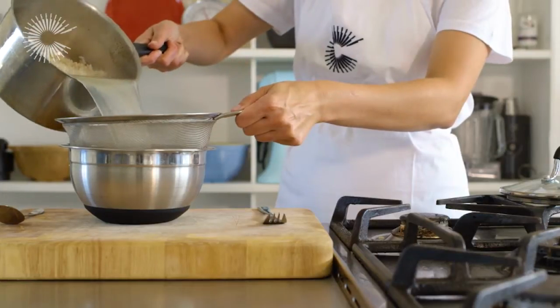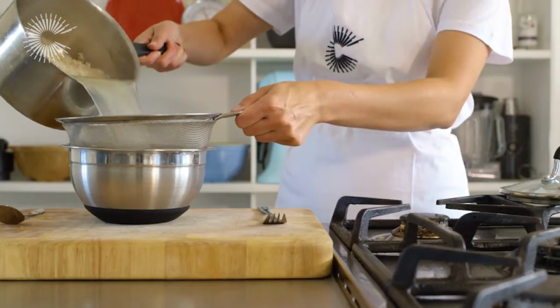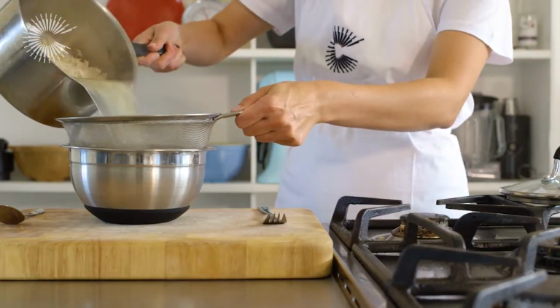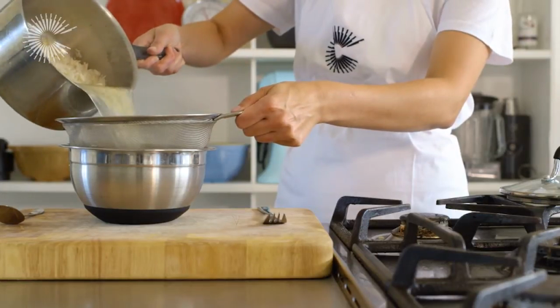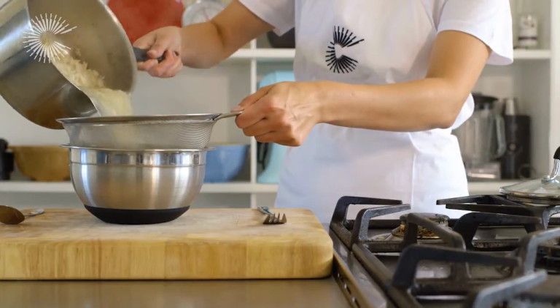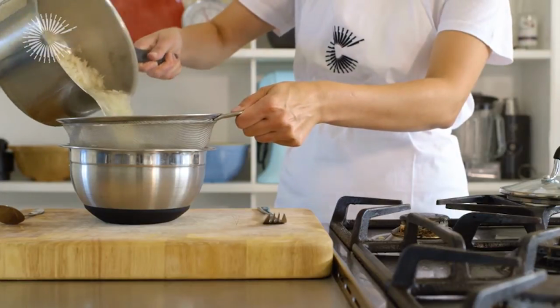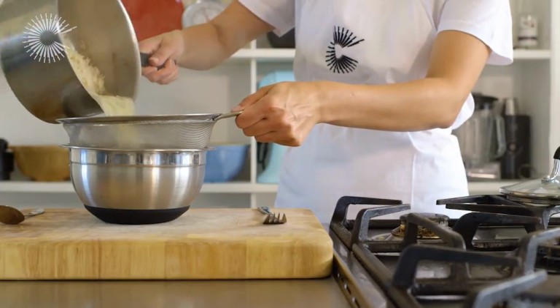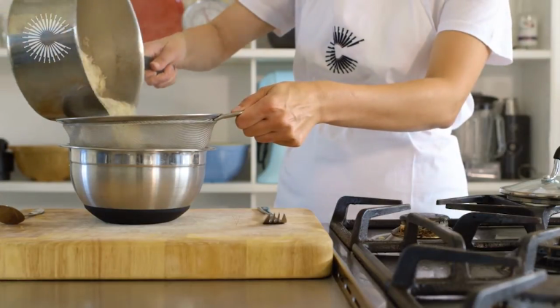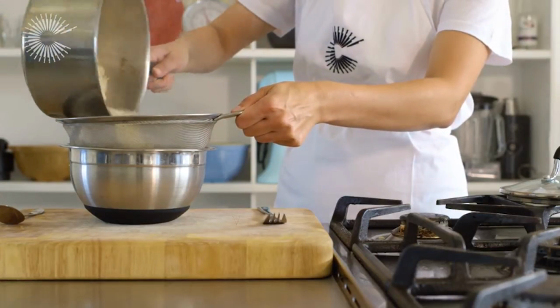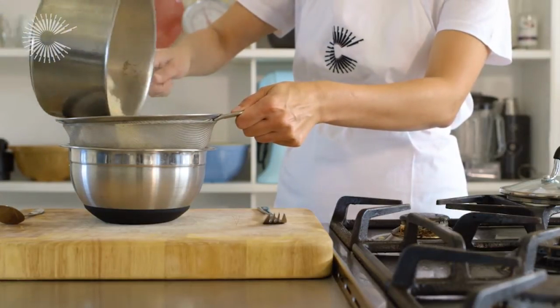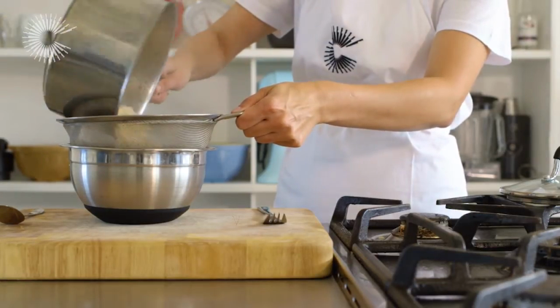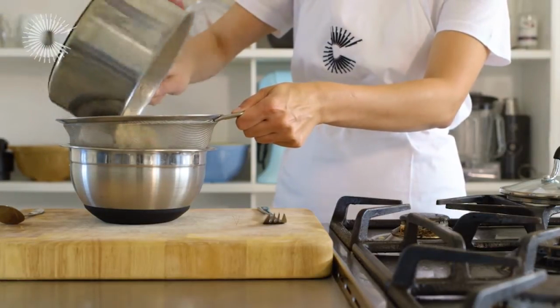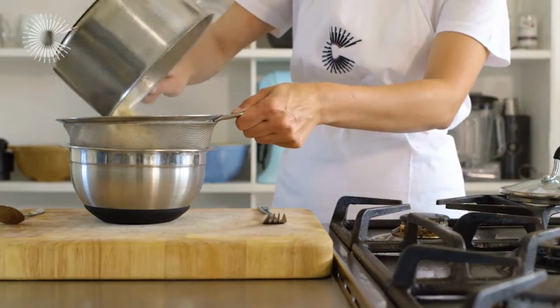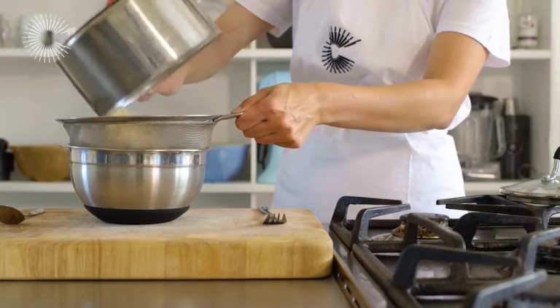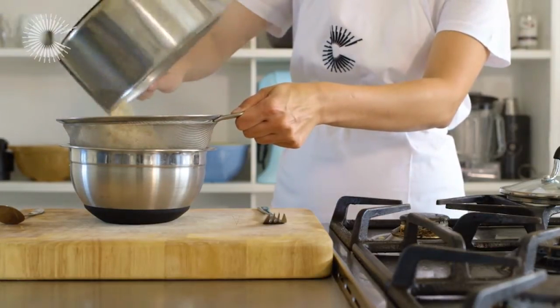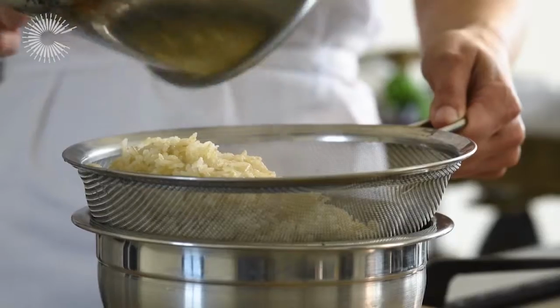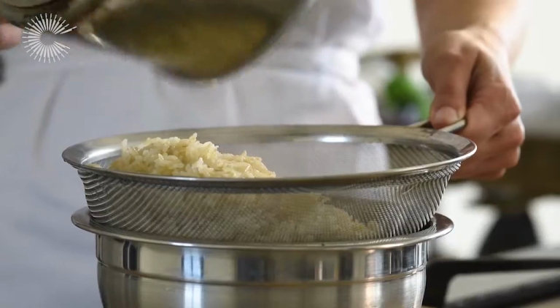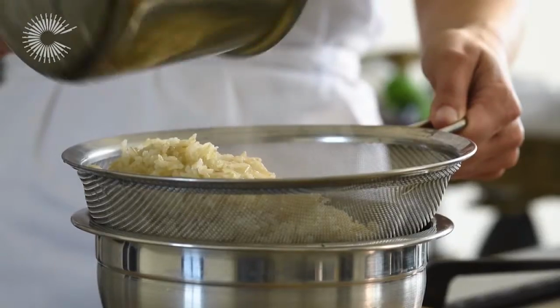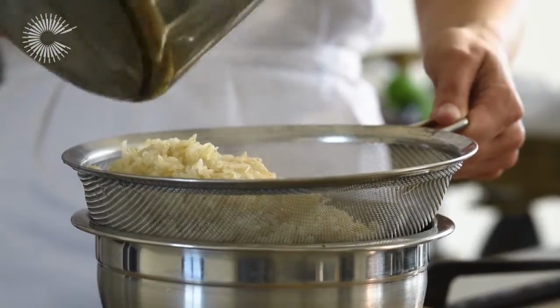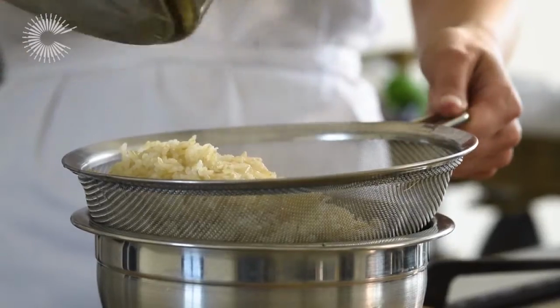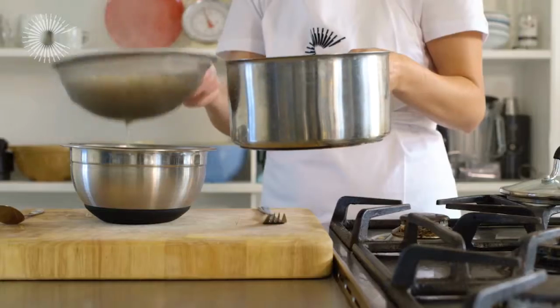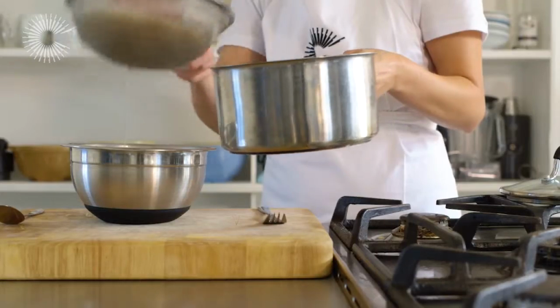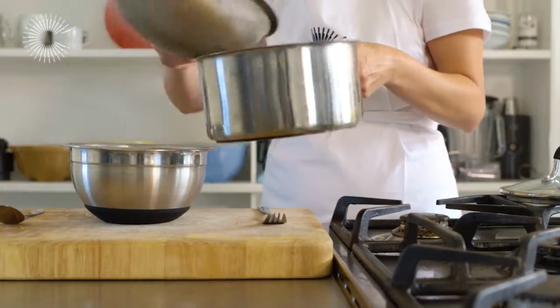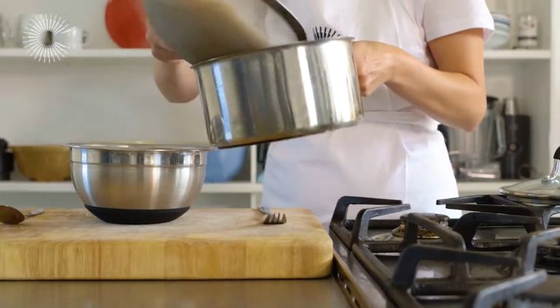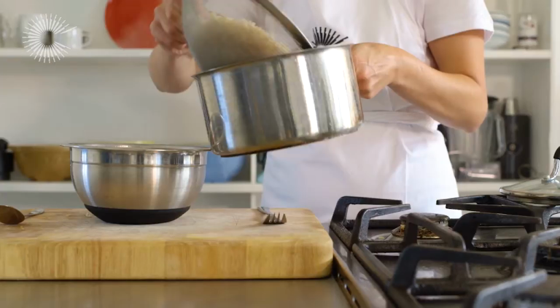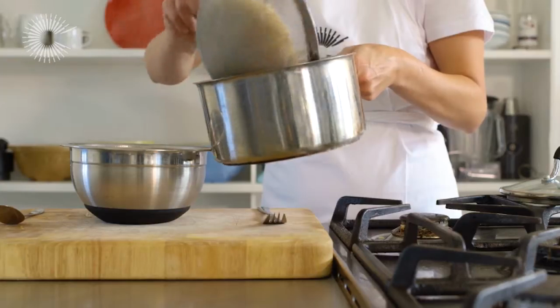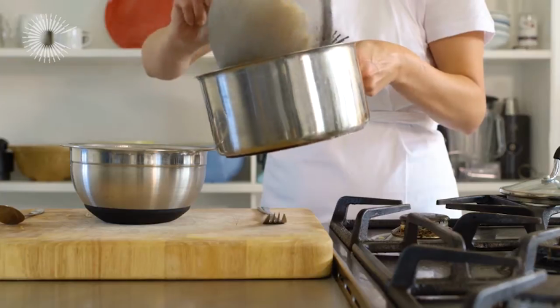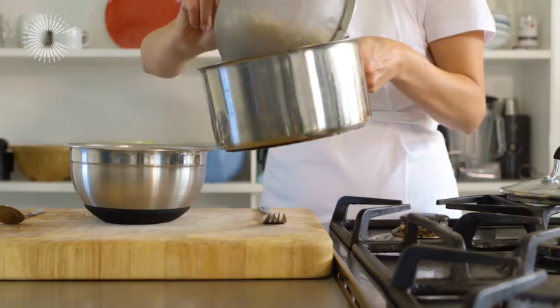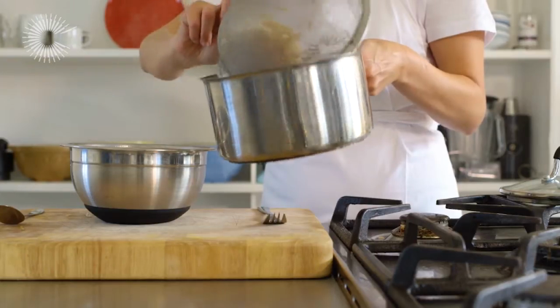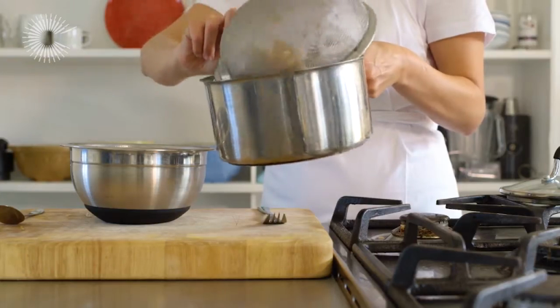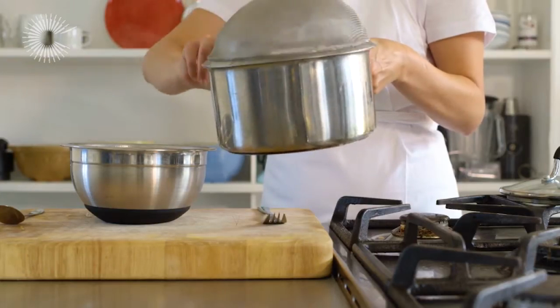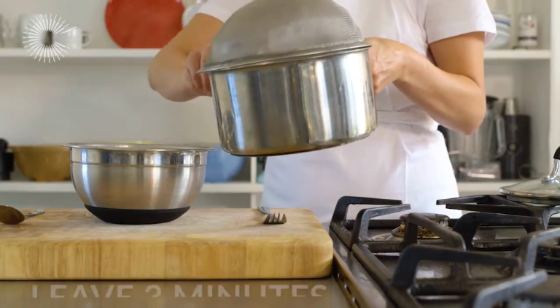When the rice is cooked, drain well and cover so the grains can absorb the steam and fluff up.